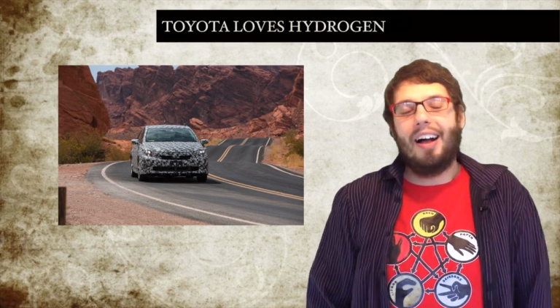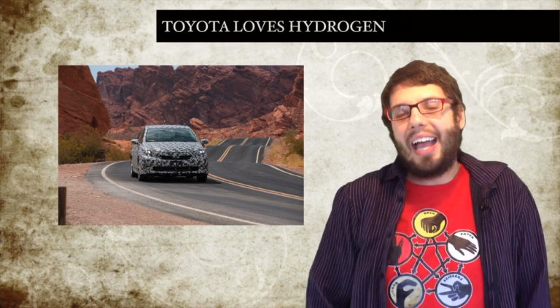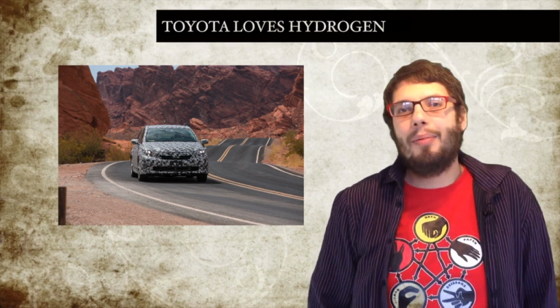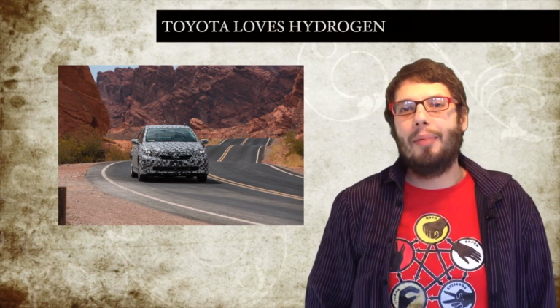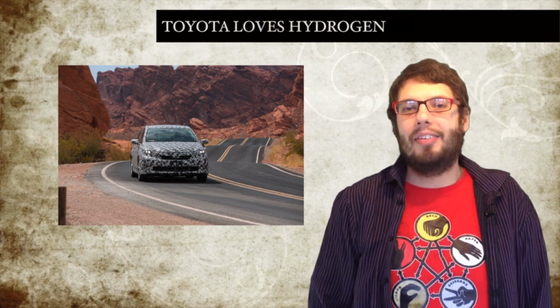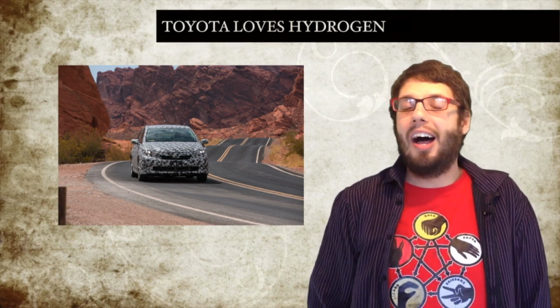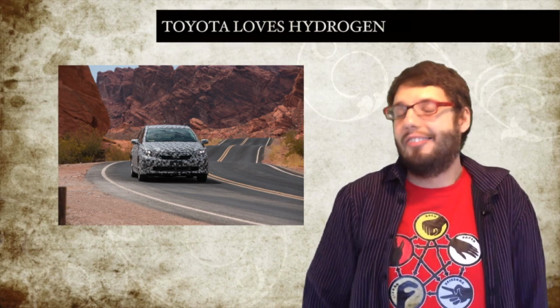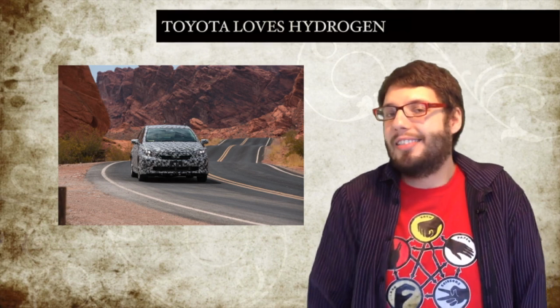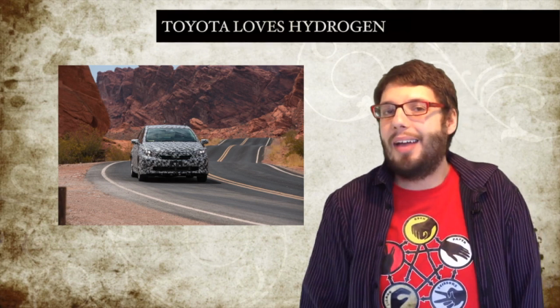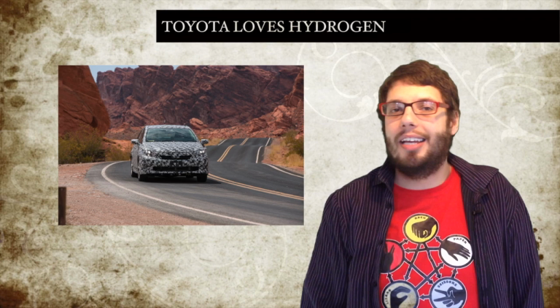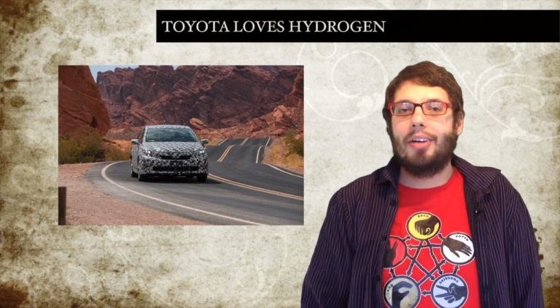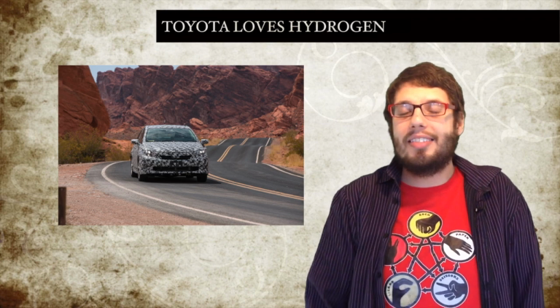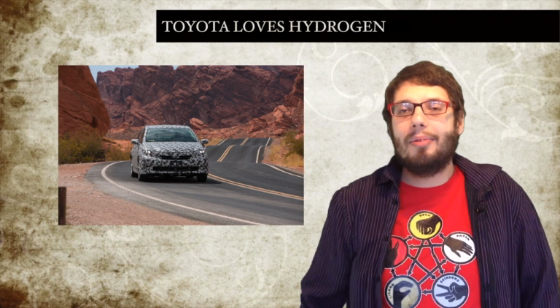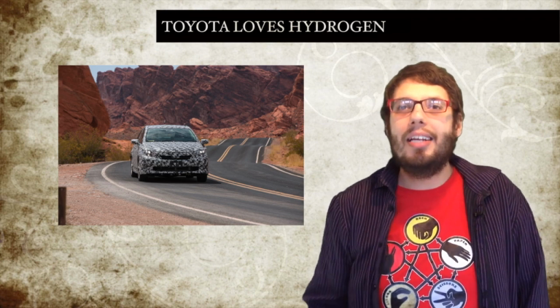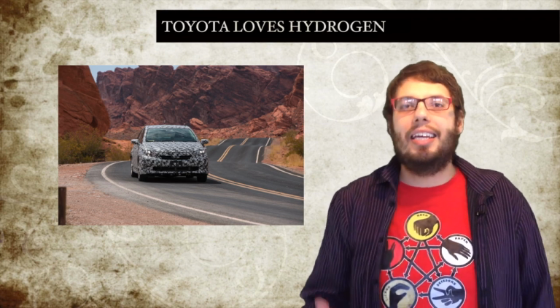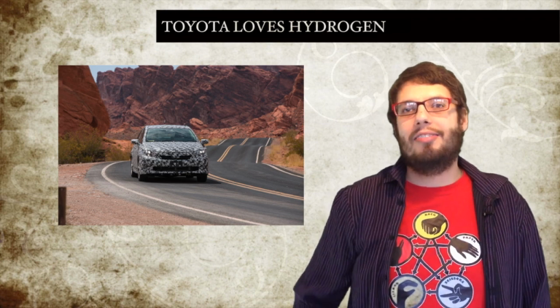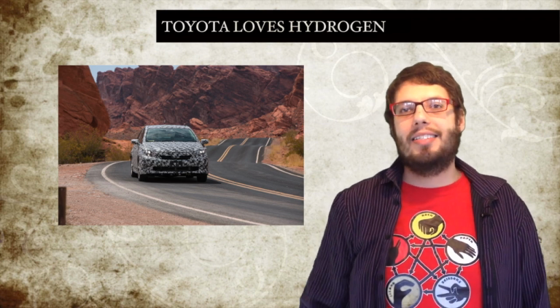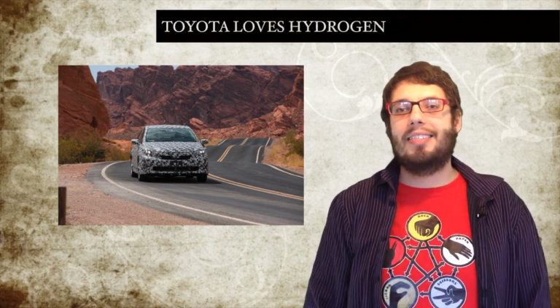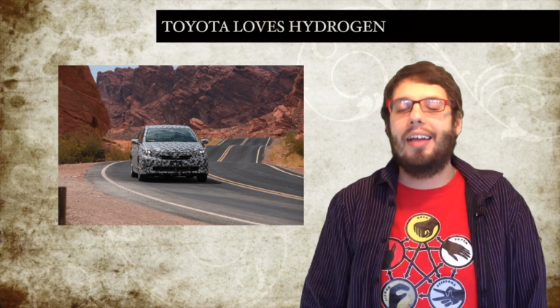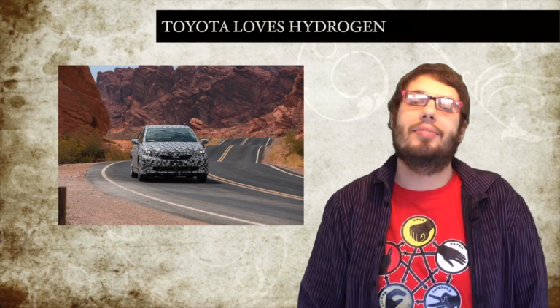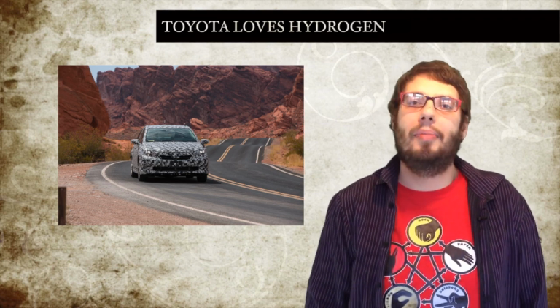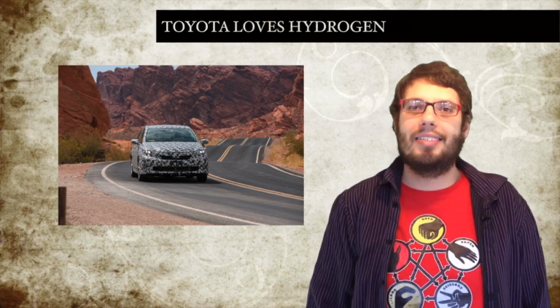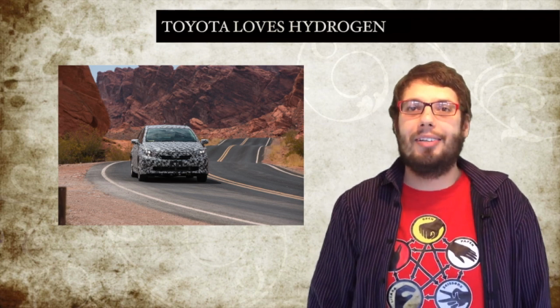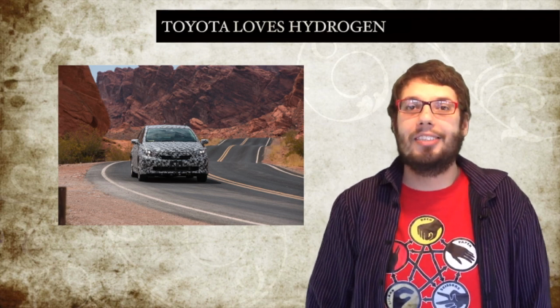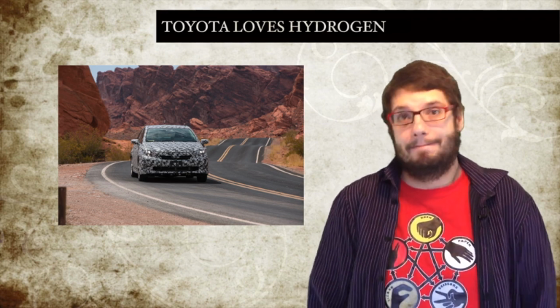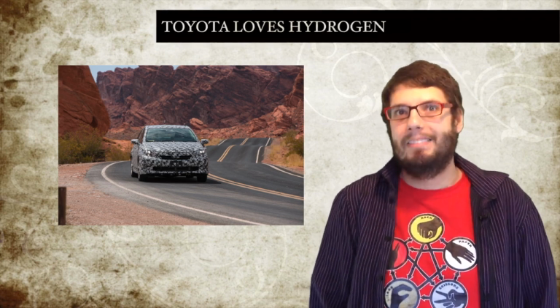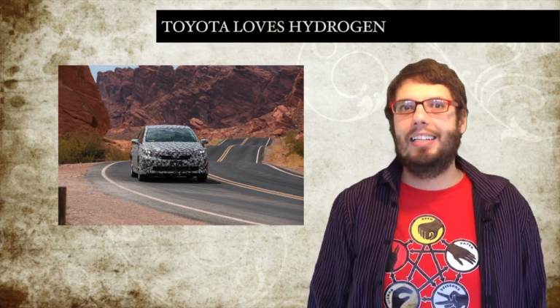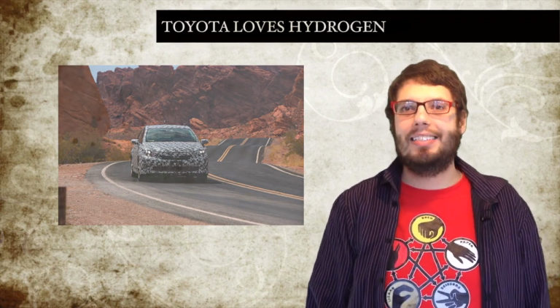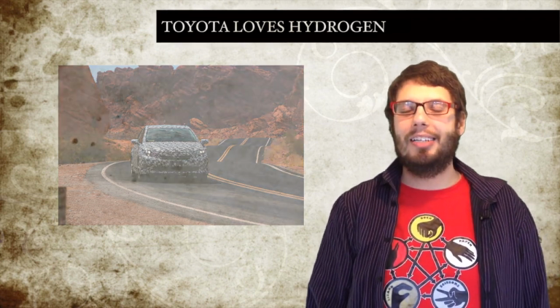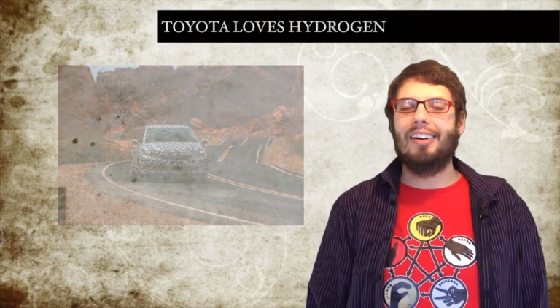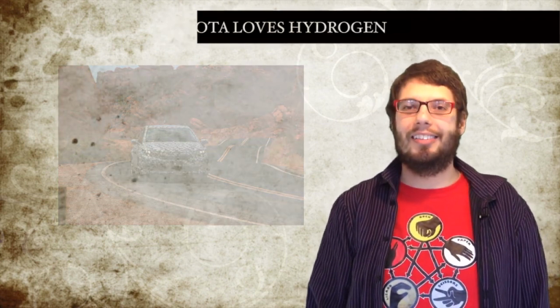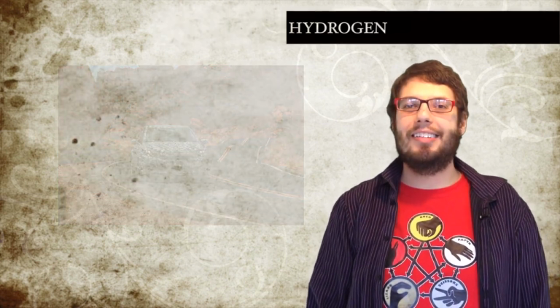I am a bit of a hydrogen skeptic, so it's going to be really interesting to see how this one pans out. Let's see what you got, Toyota.